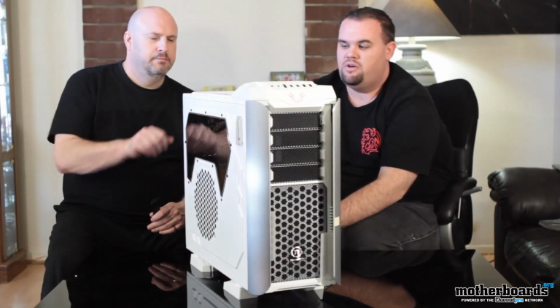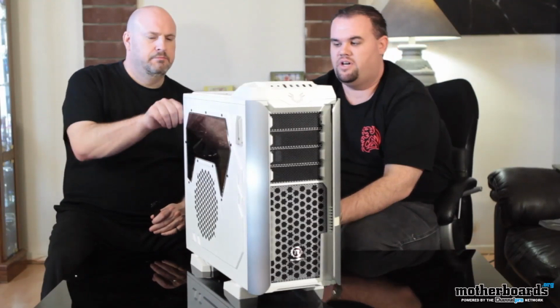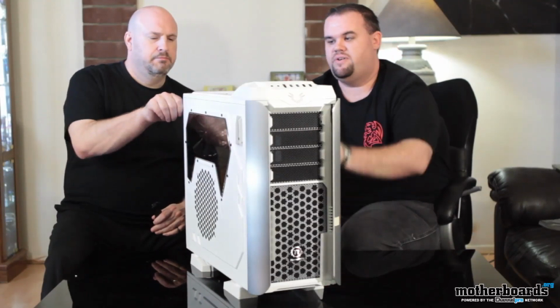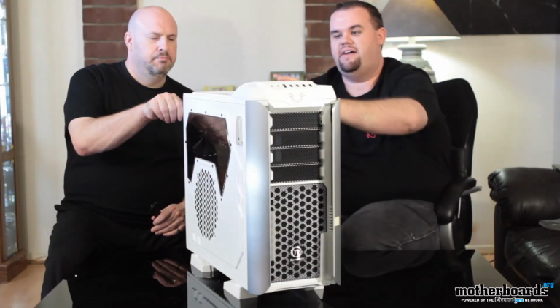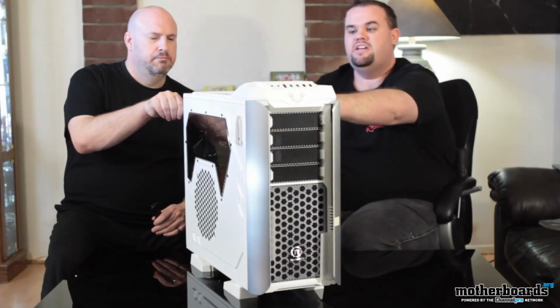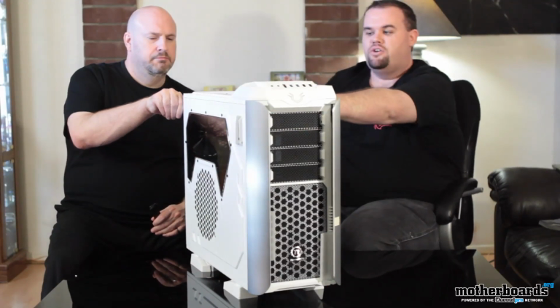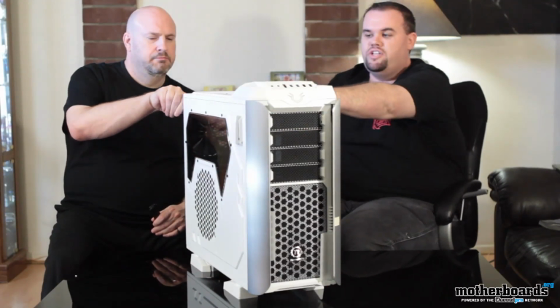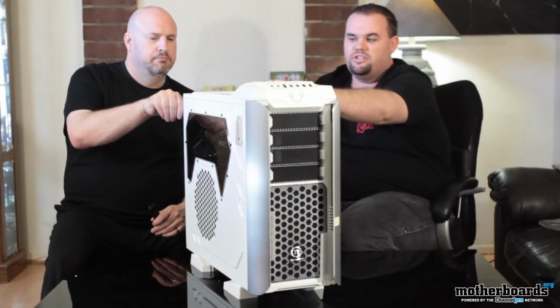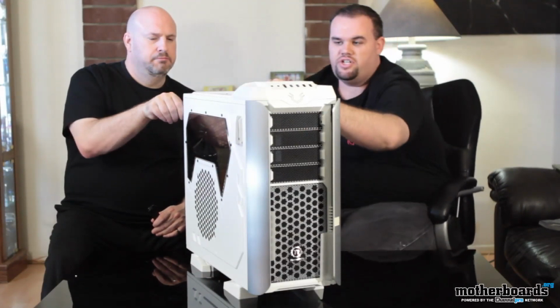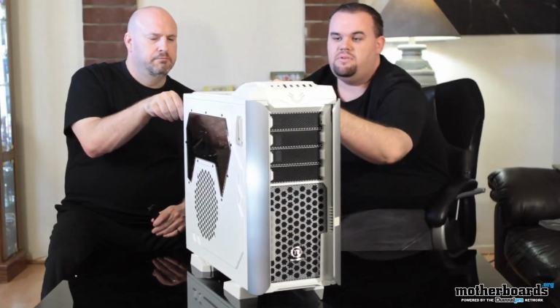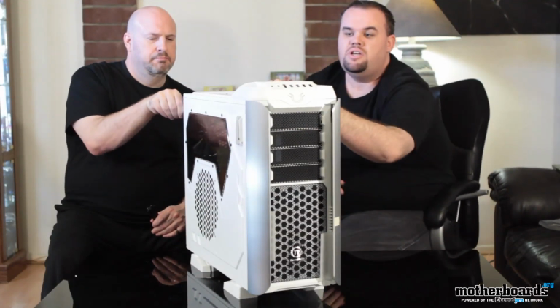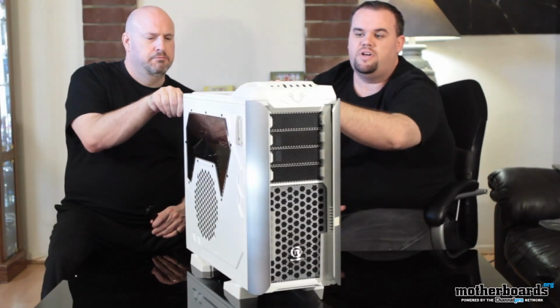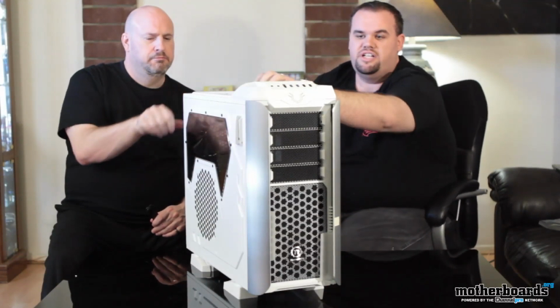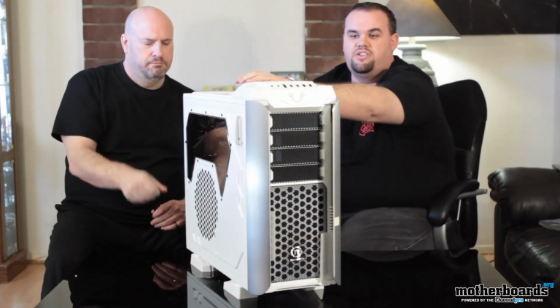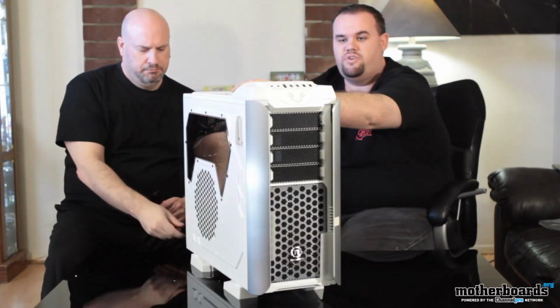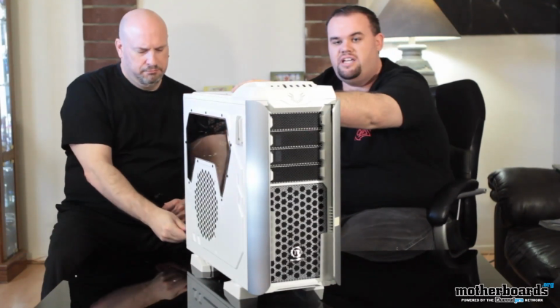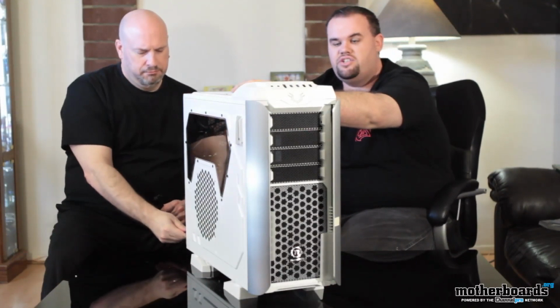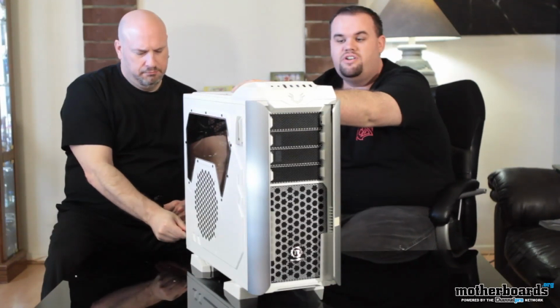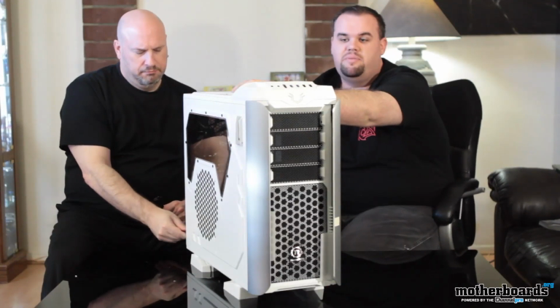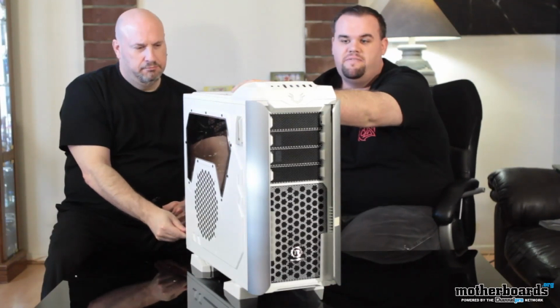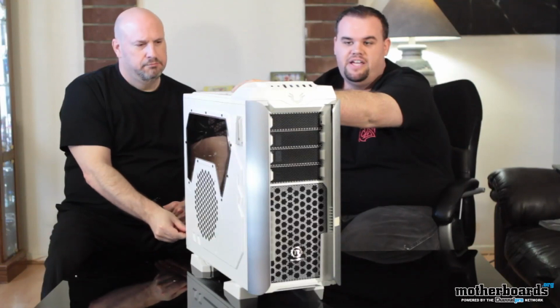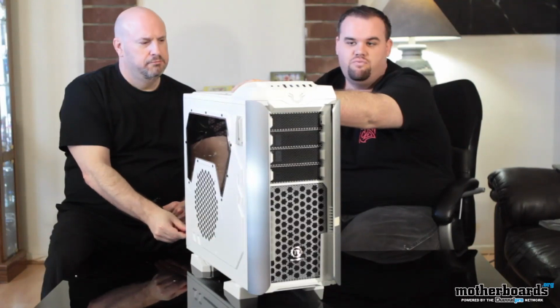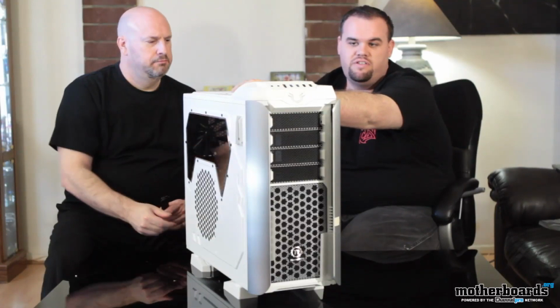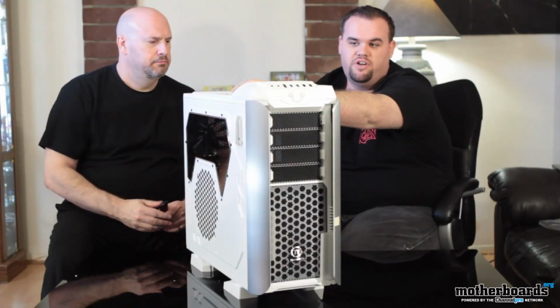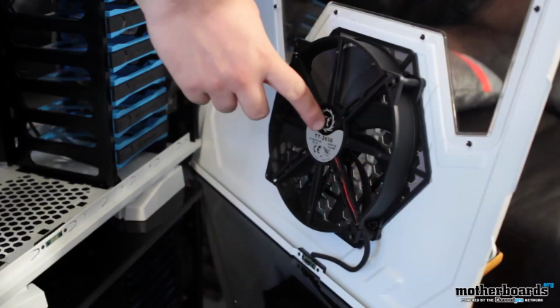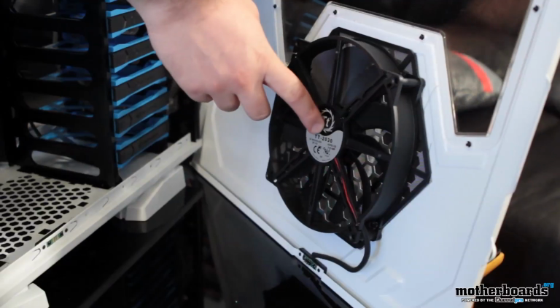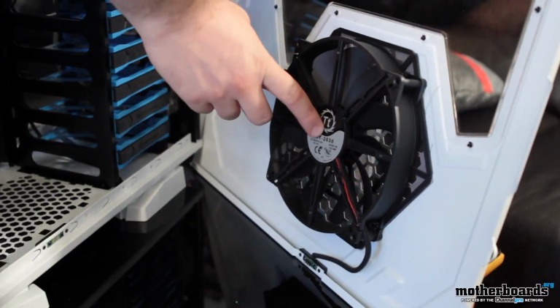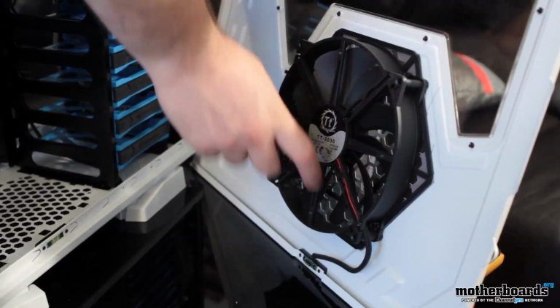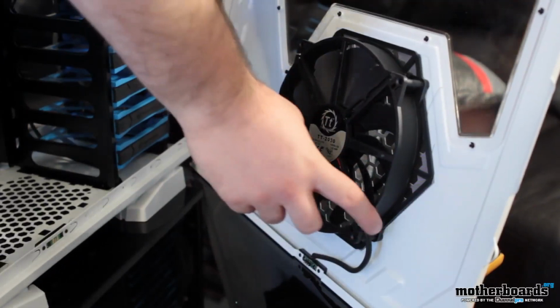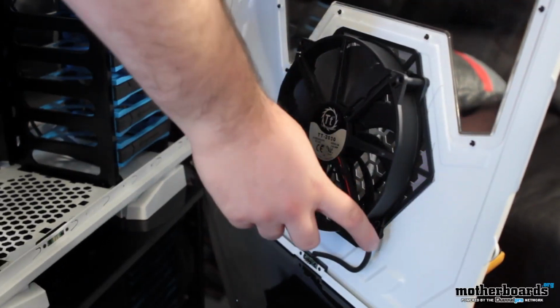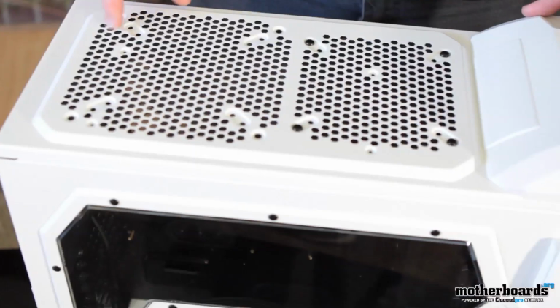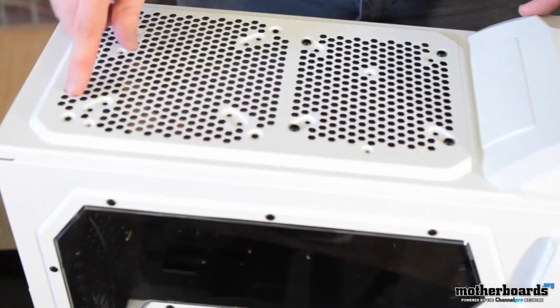We also have the cooling solution, which is three 200mm fans — one in the front, one in the side panel, and one in the top.